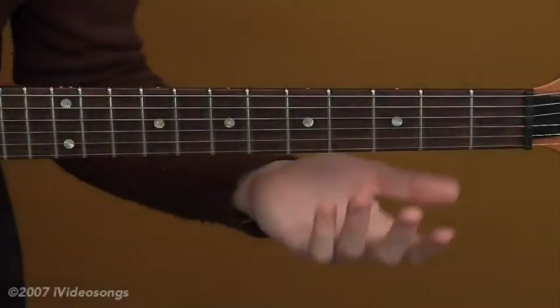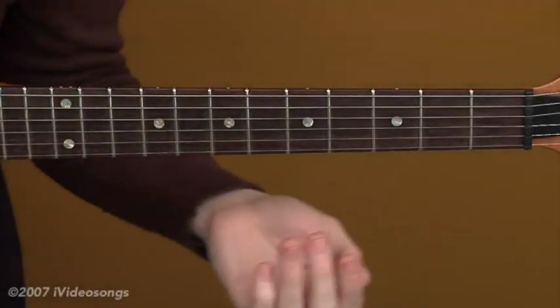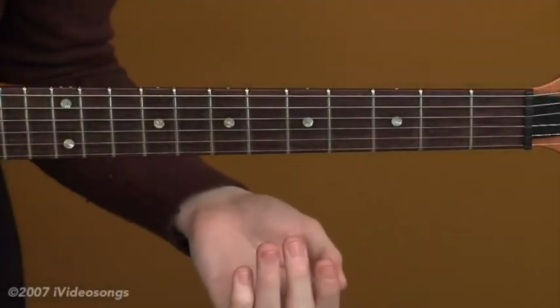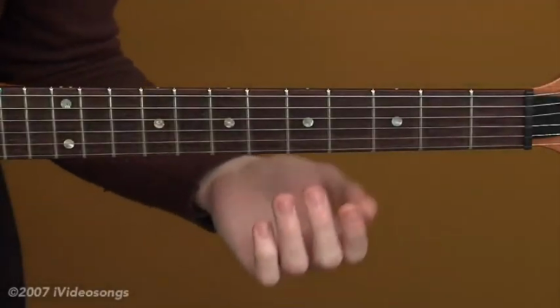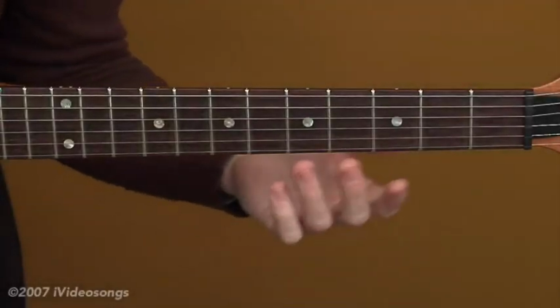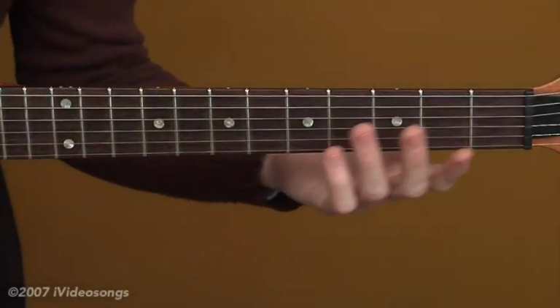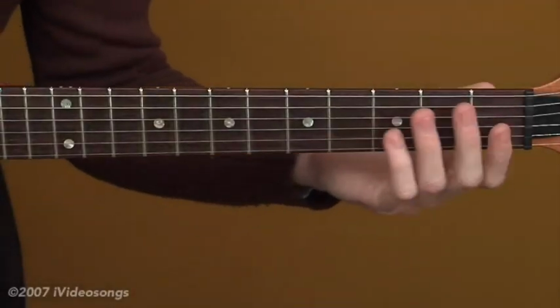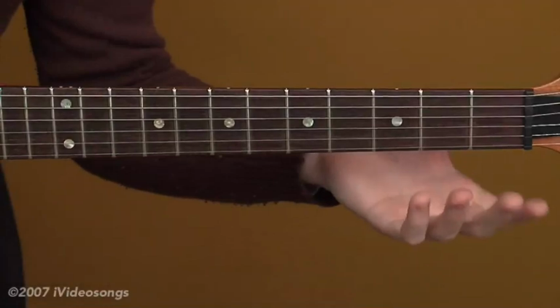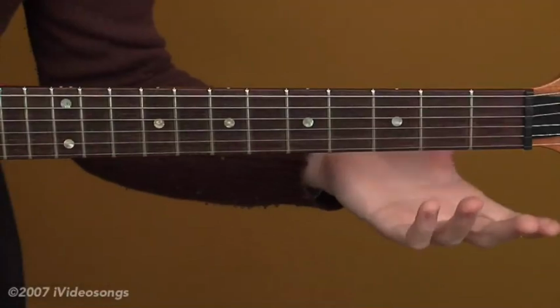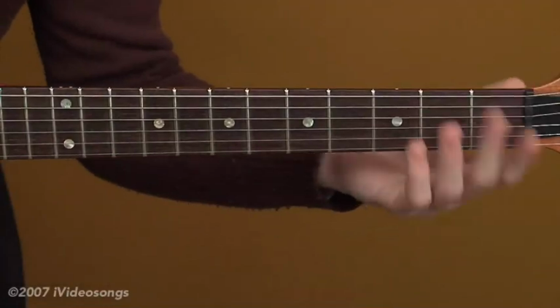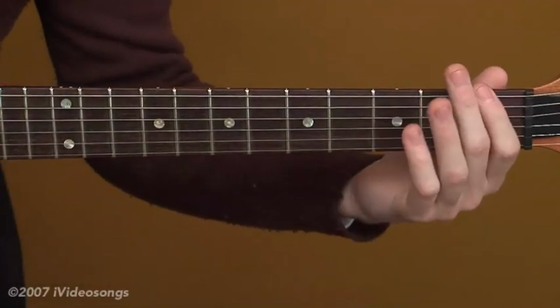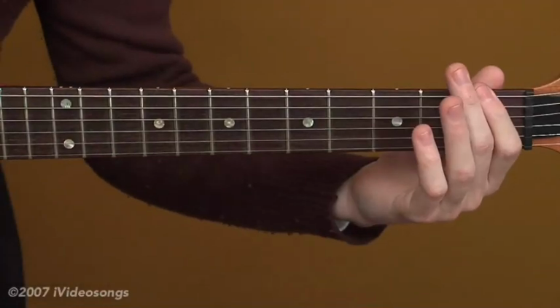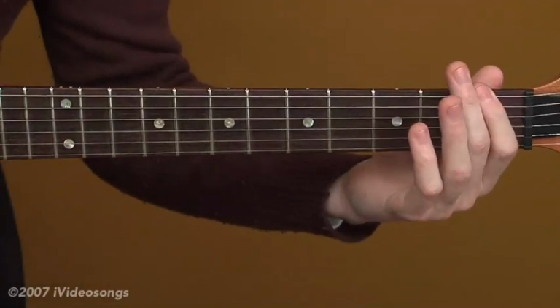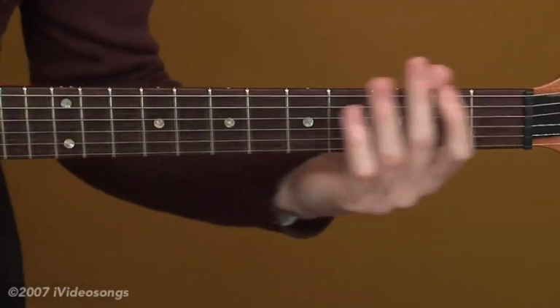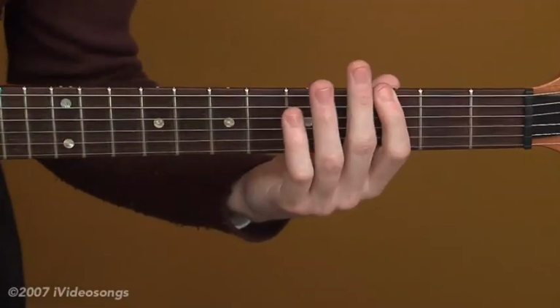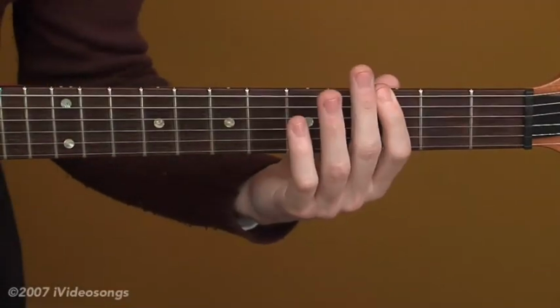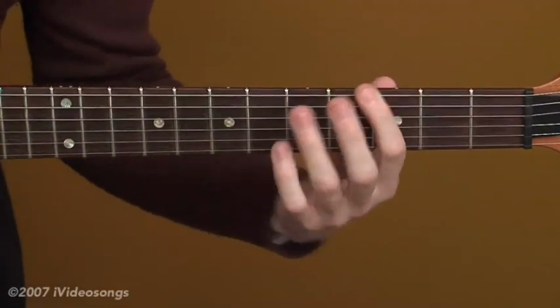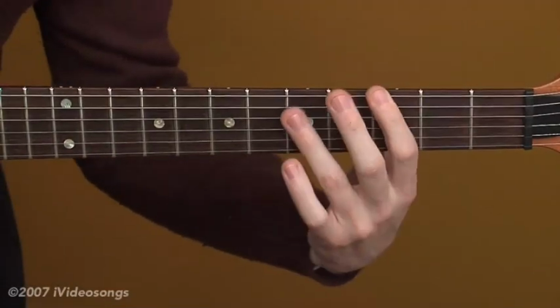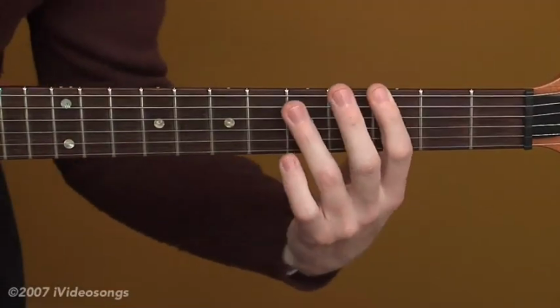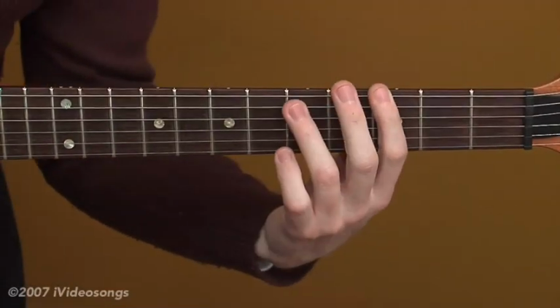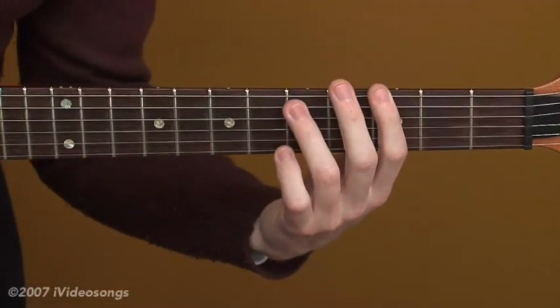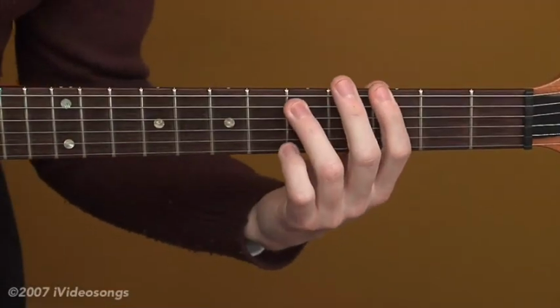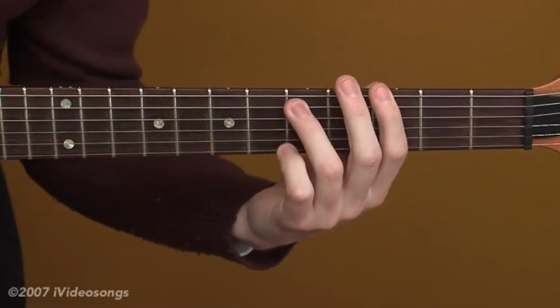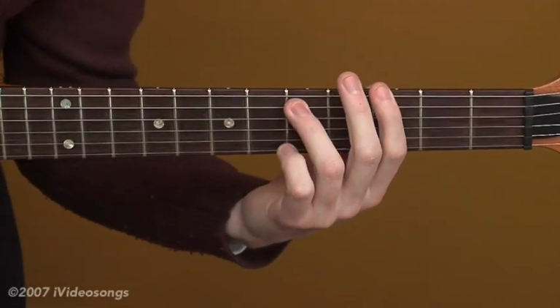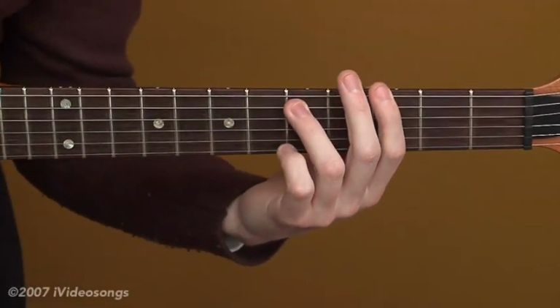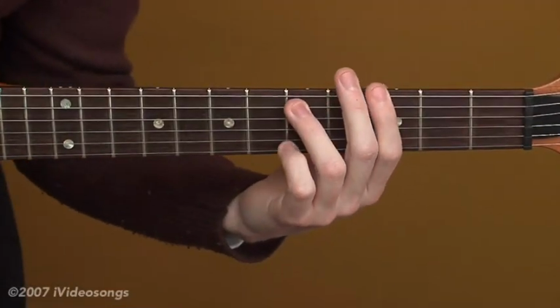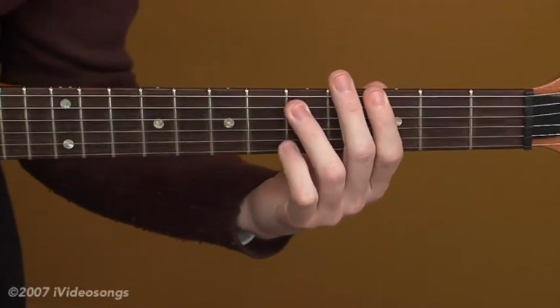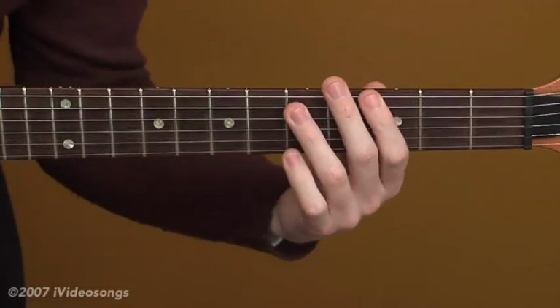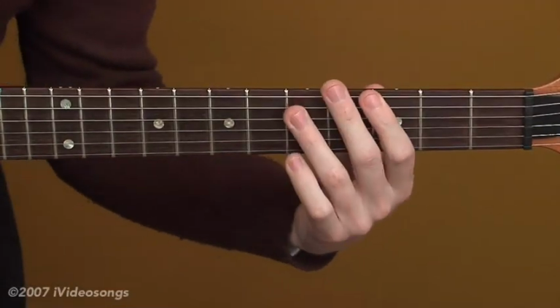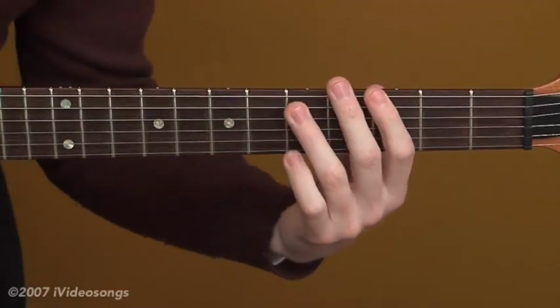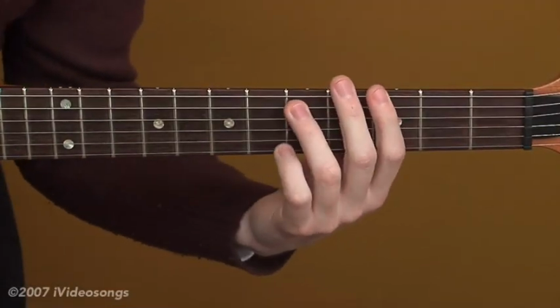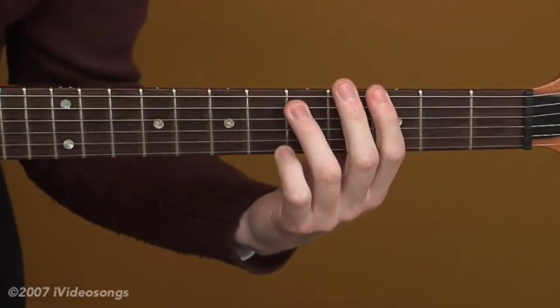Let's come back to G — E, F, G. Here we've got our three chords for blues in G.